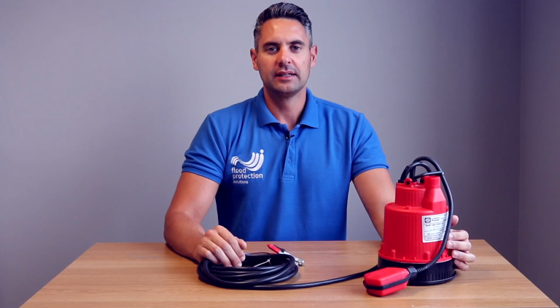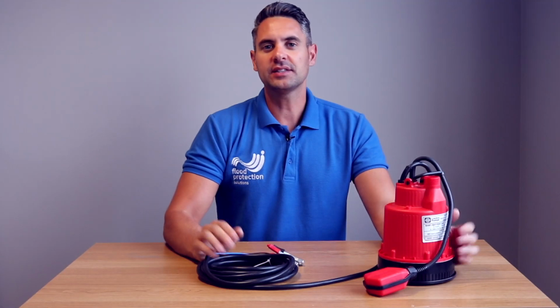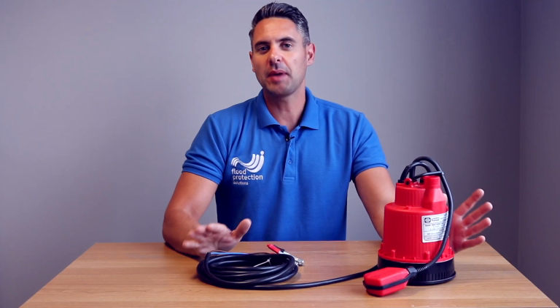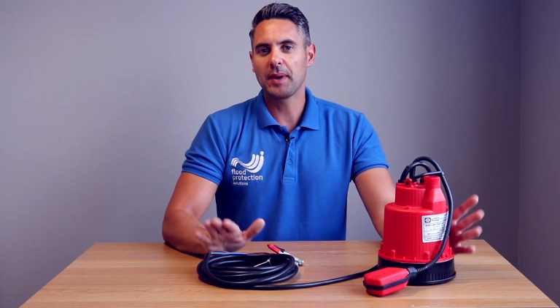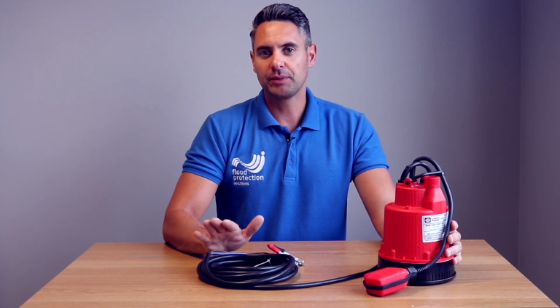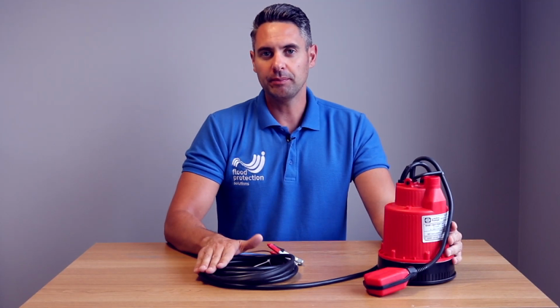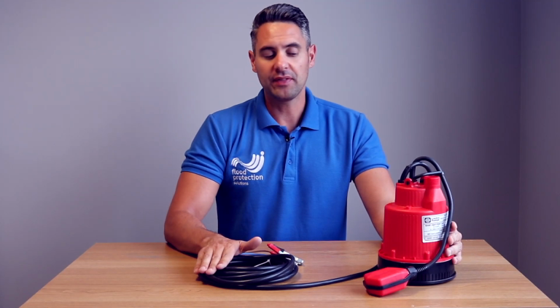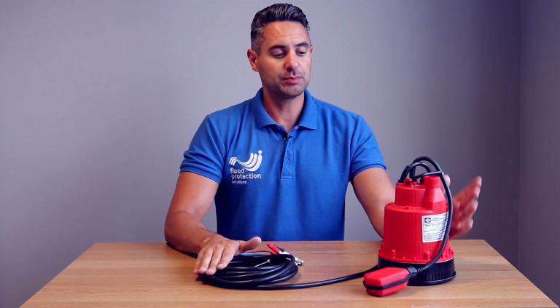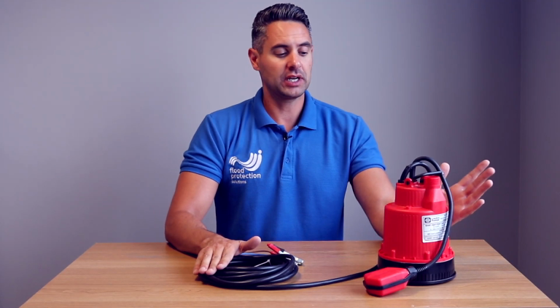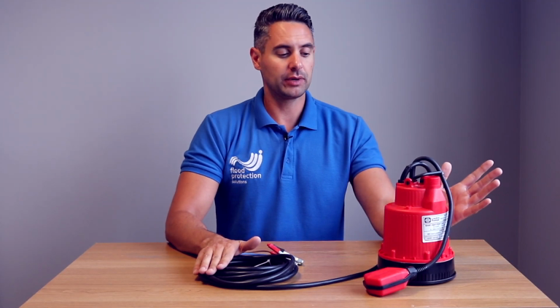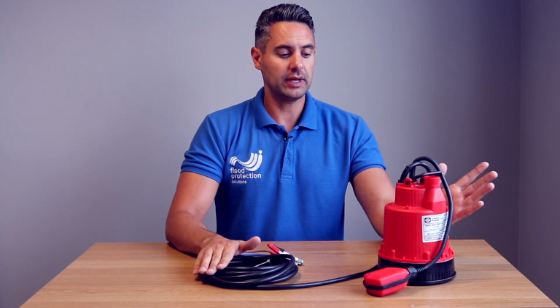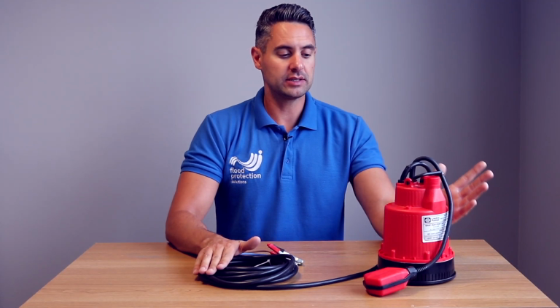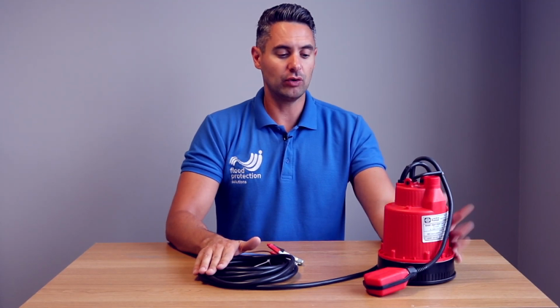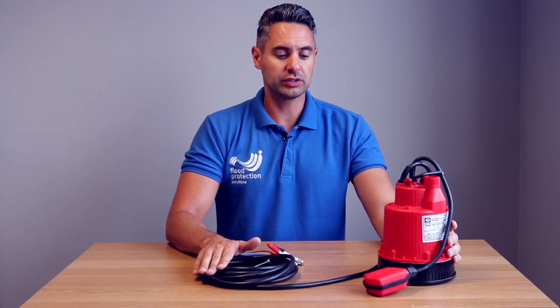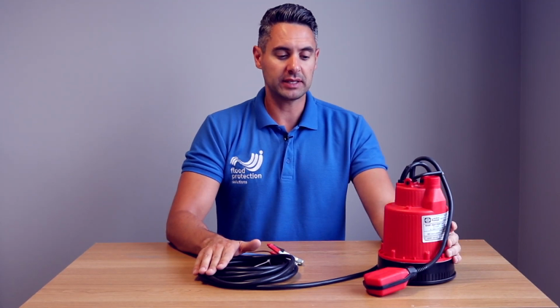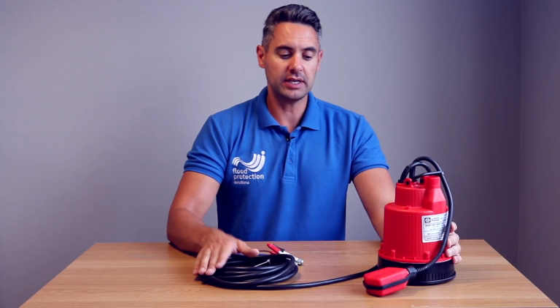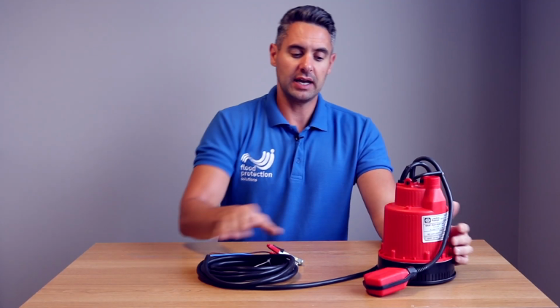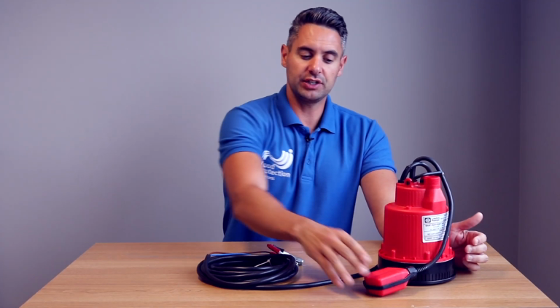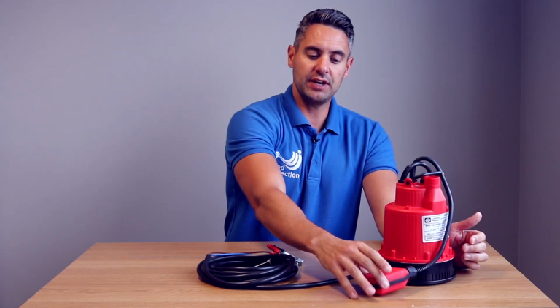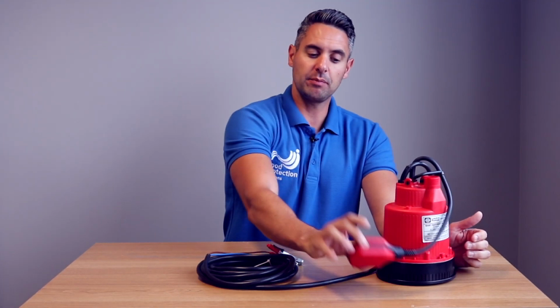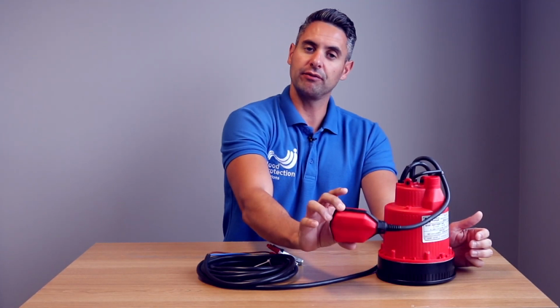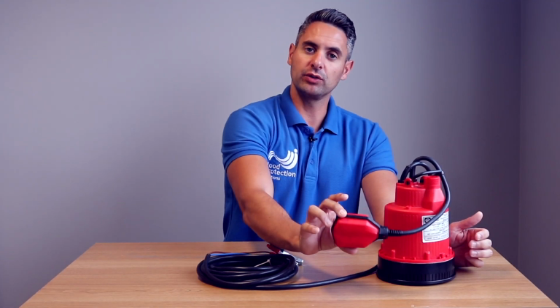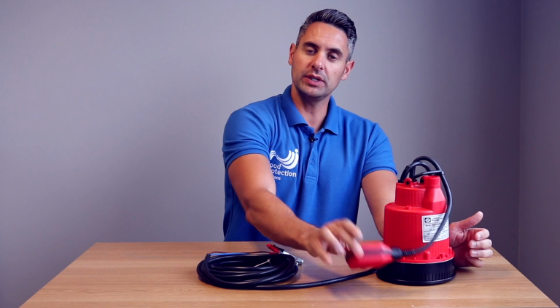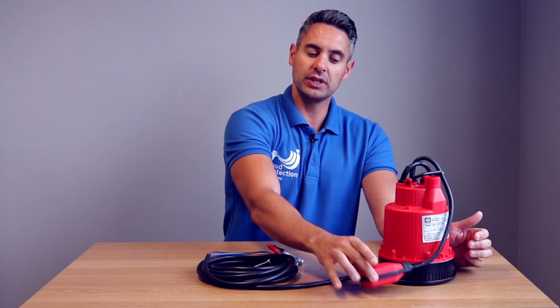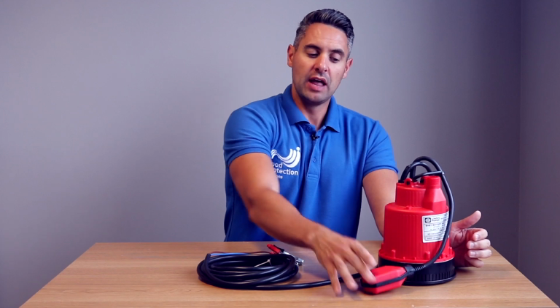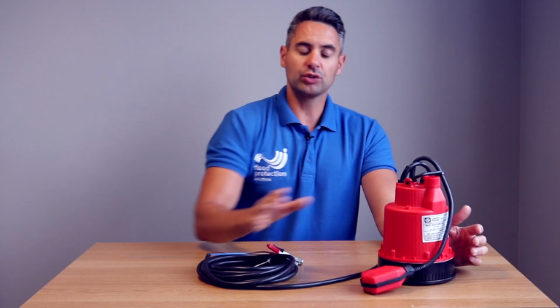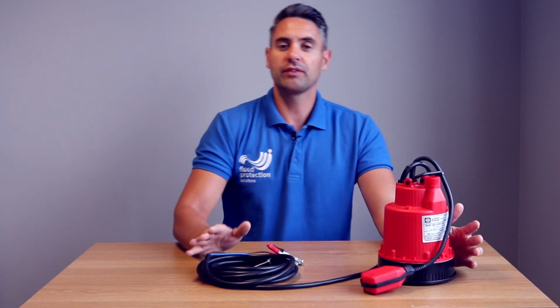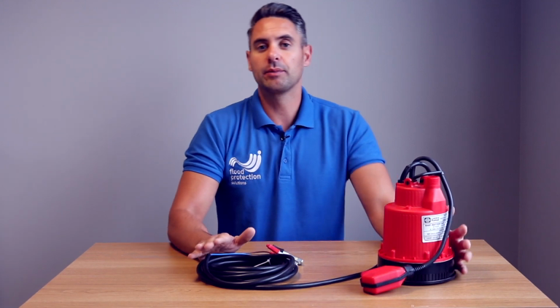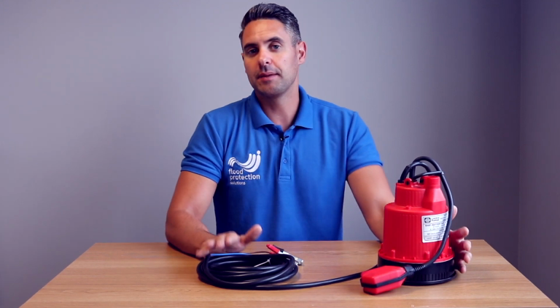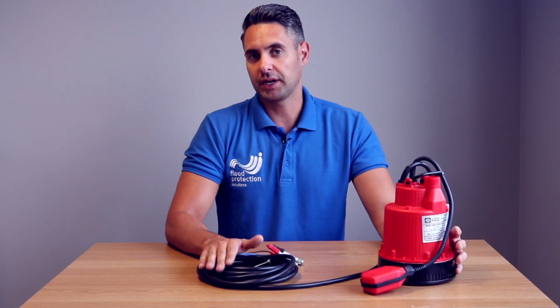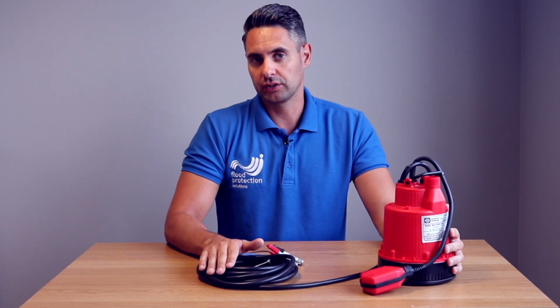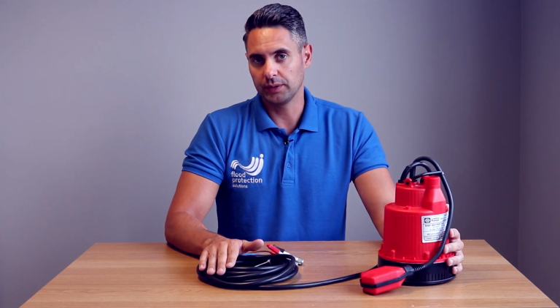This is the BB battery pump. This particular model is the automatic, as you can see from the pendant float switch, also available in manual as well.